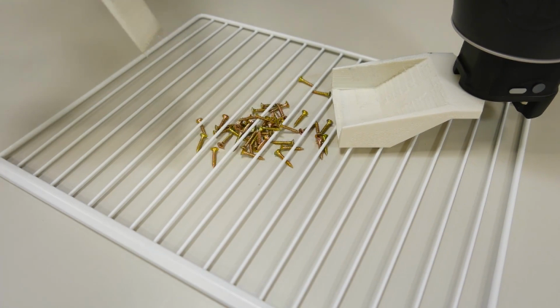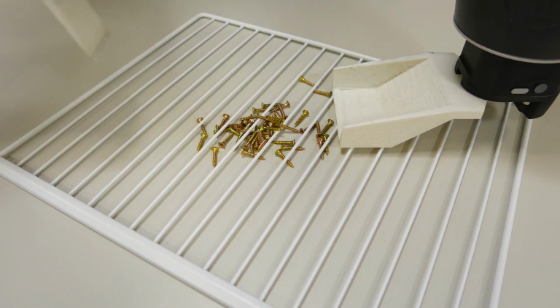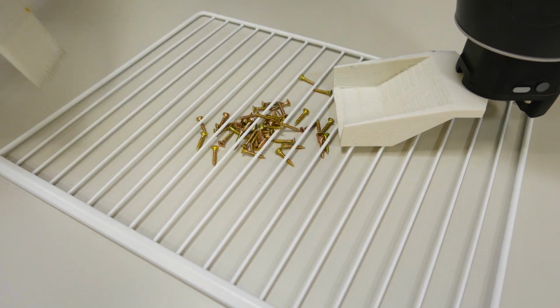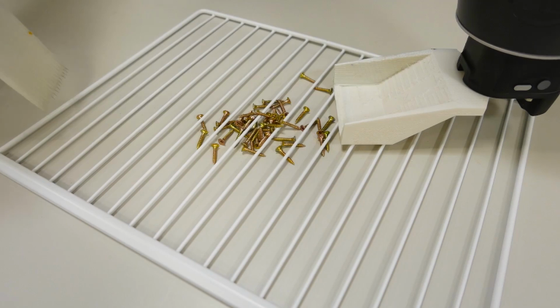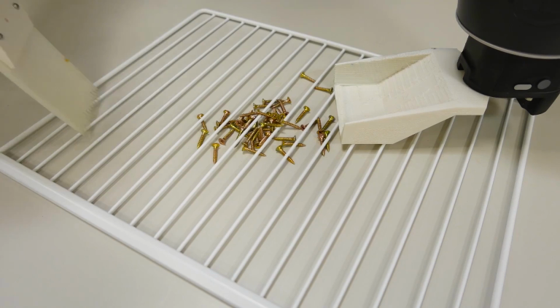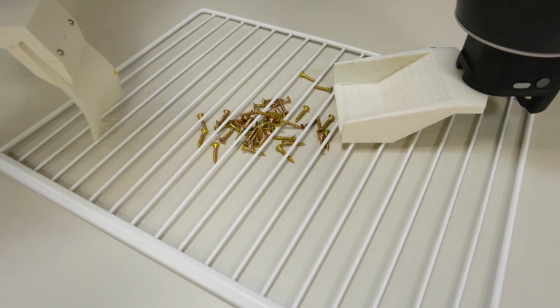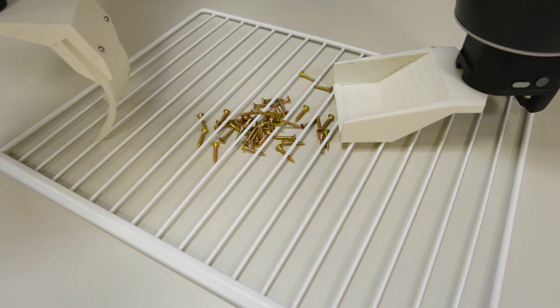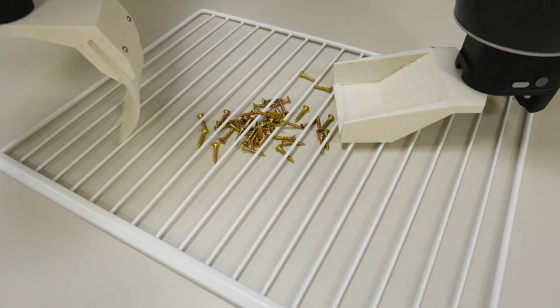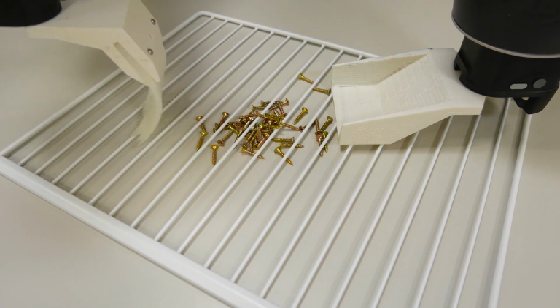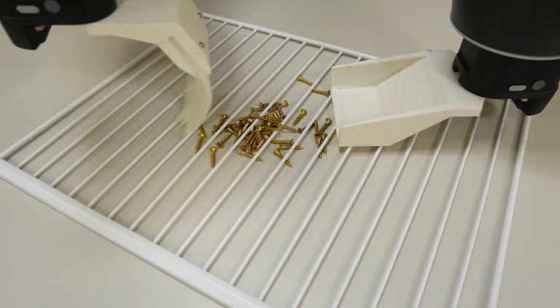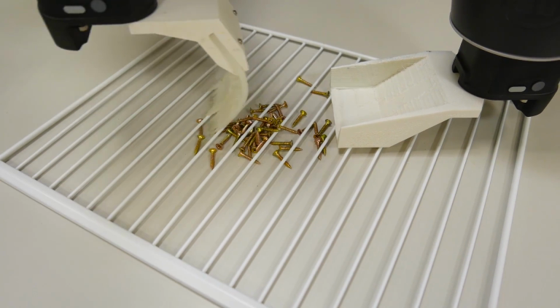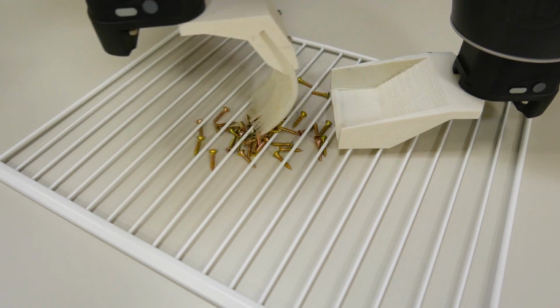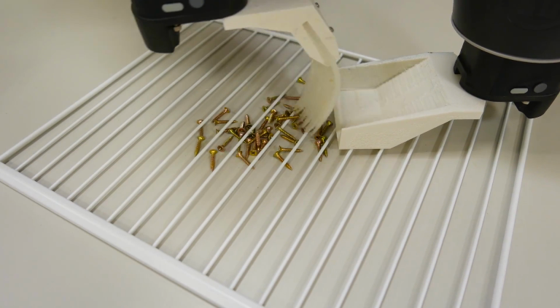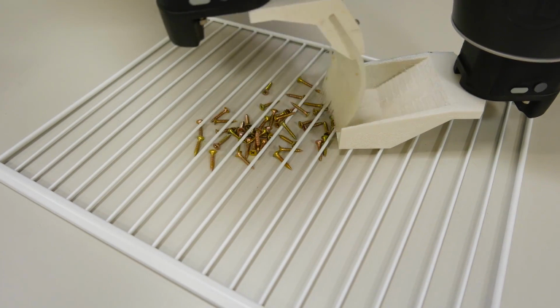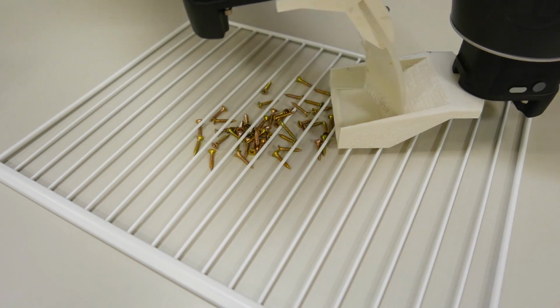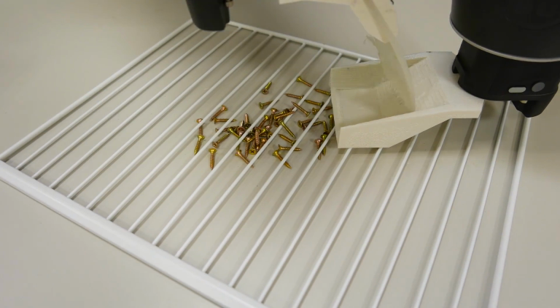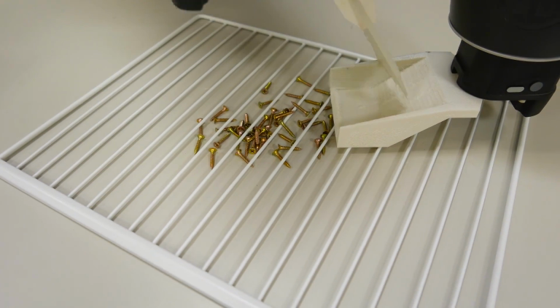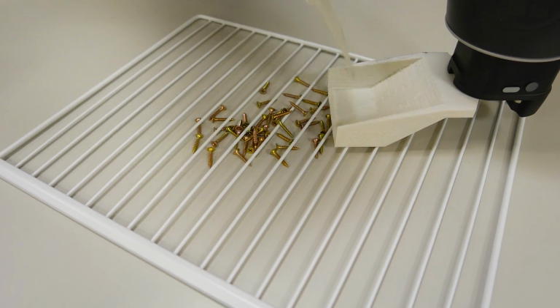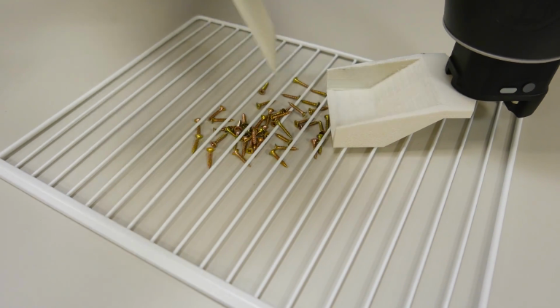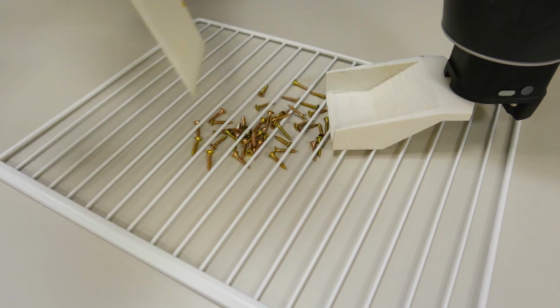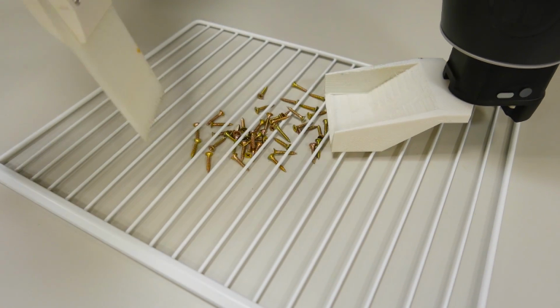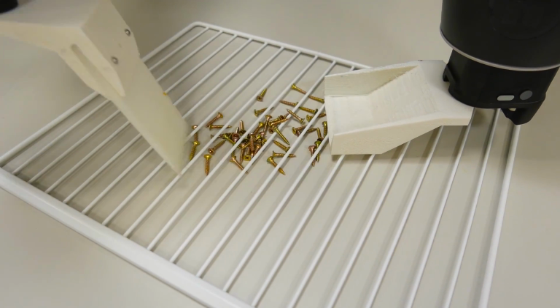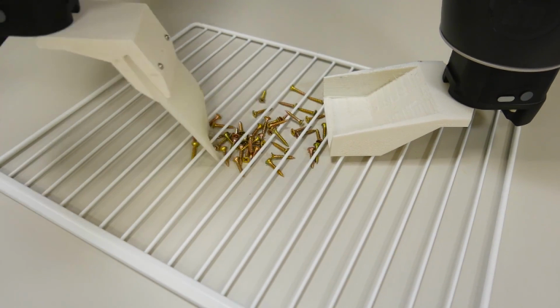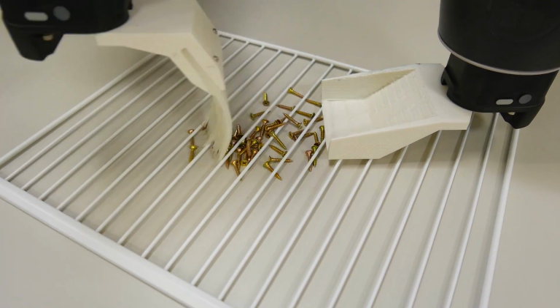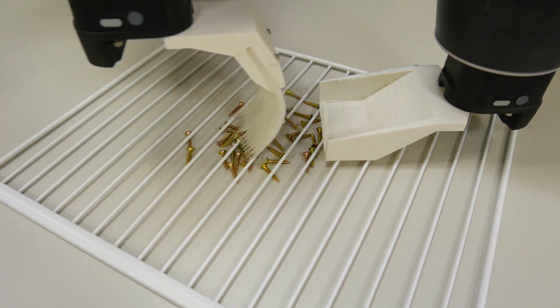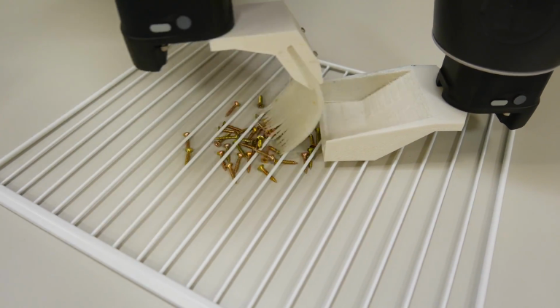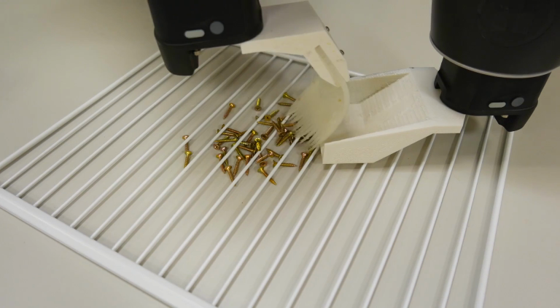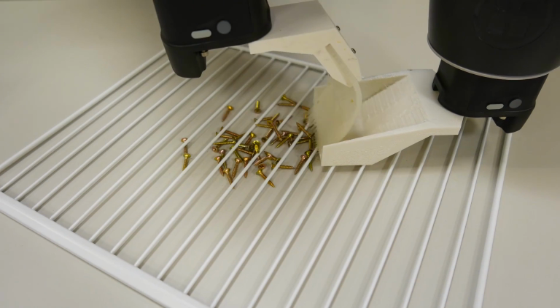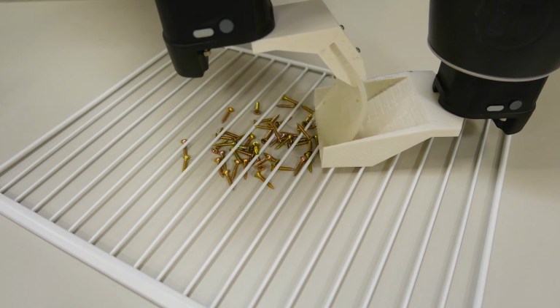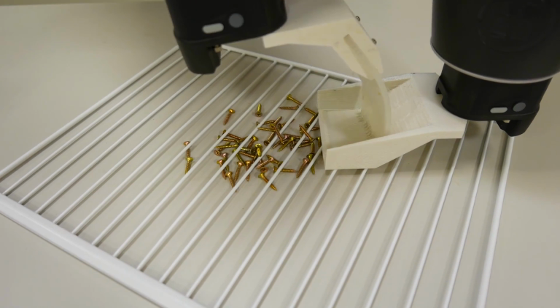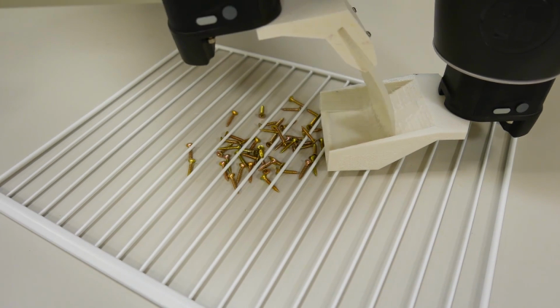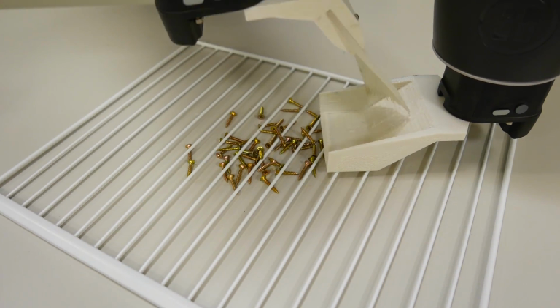To work properly — be it to sweep up screws, pick up objects, or otherwise perform a task — Baxter must learn and reason about its environment and task.